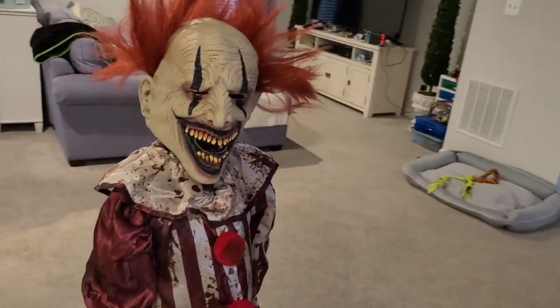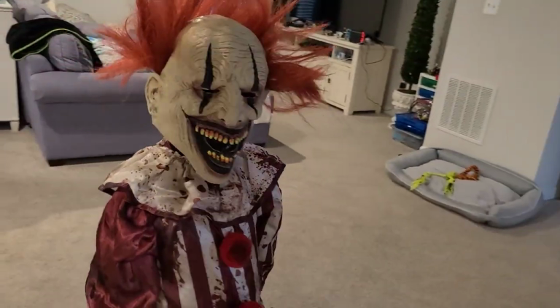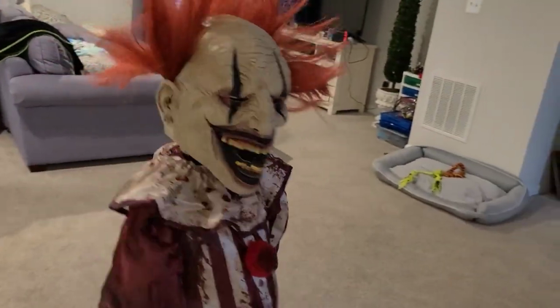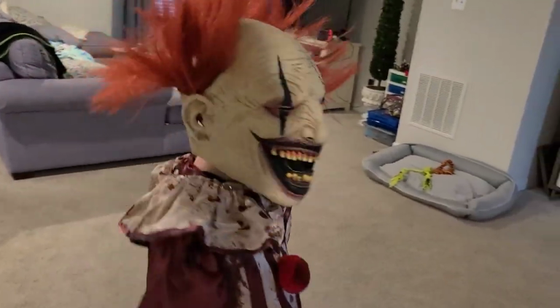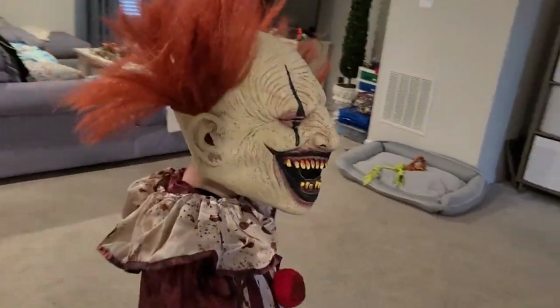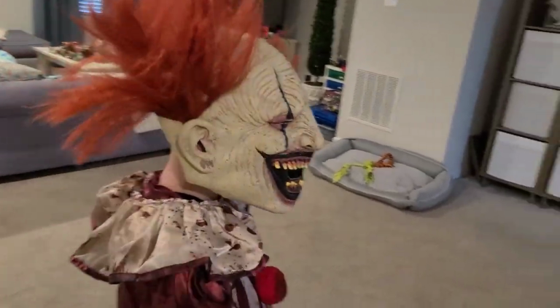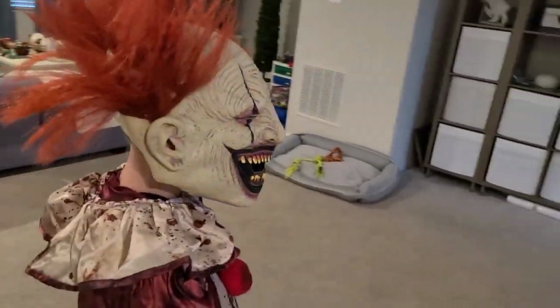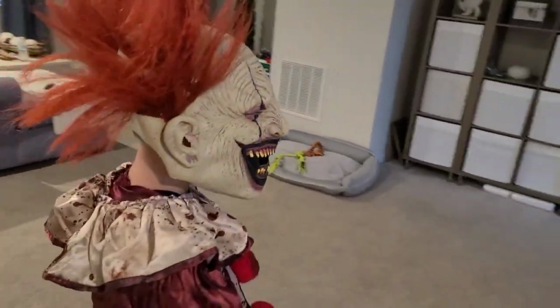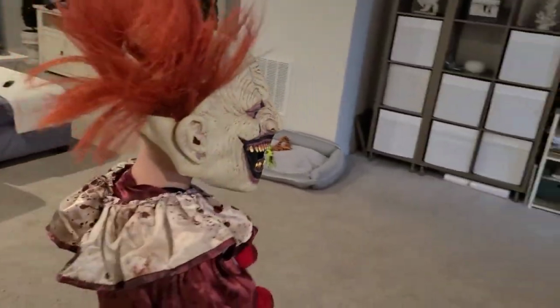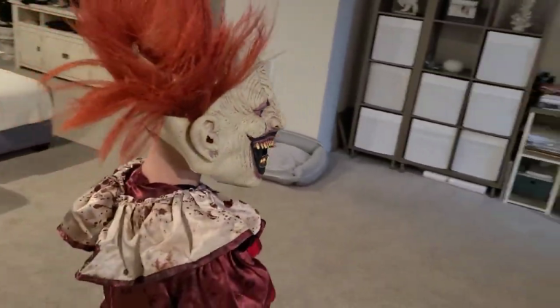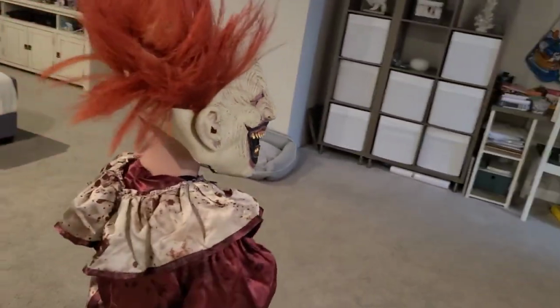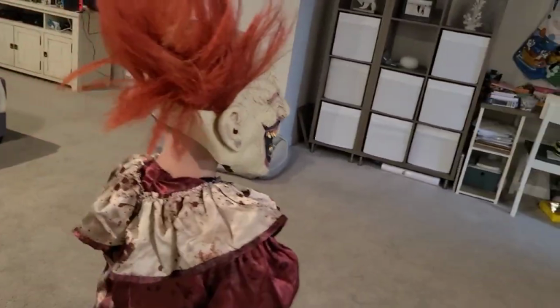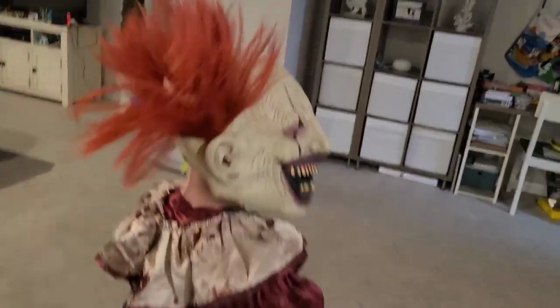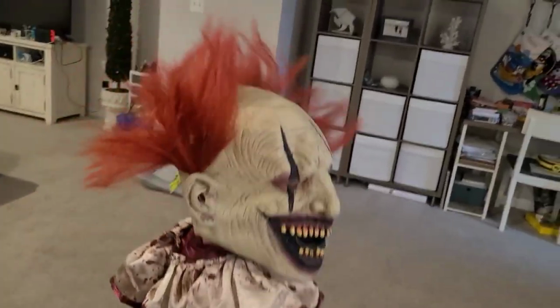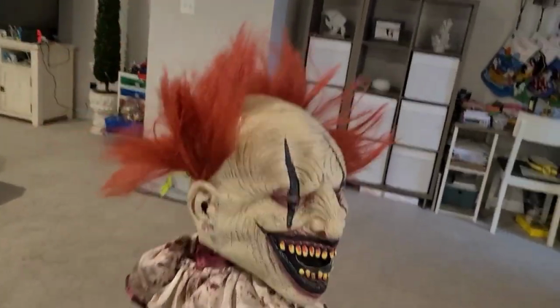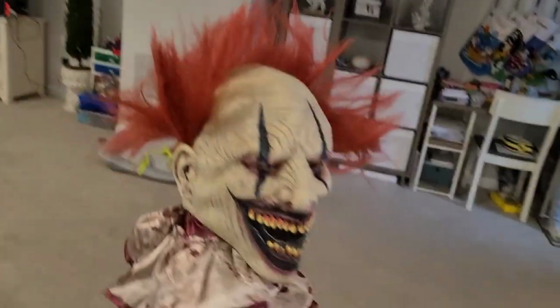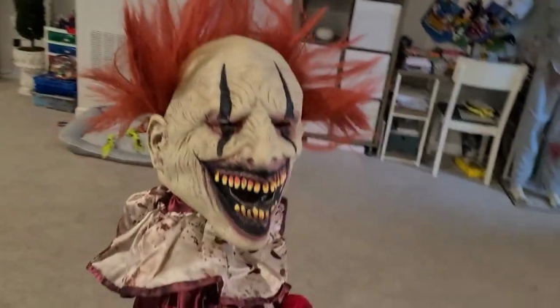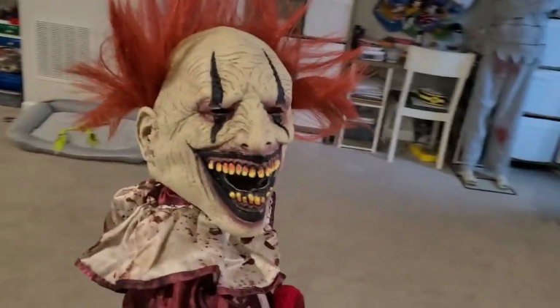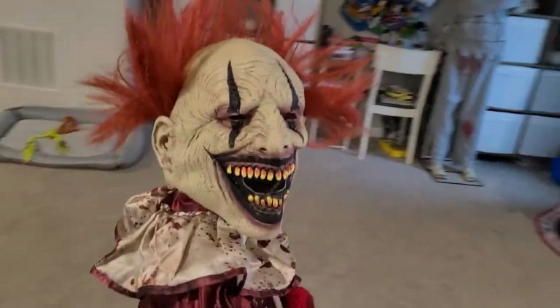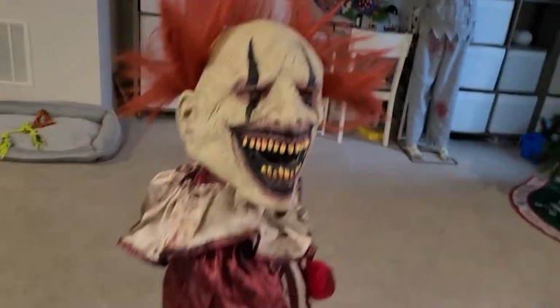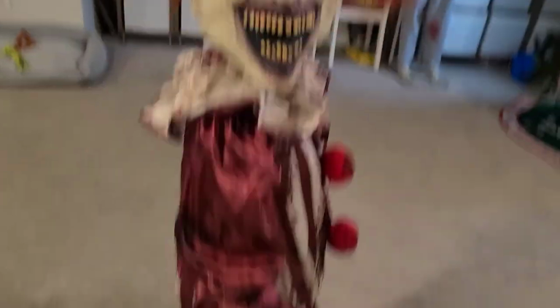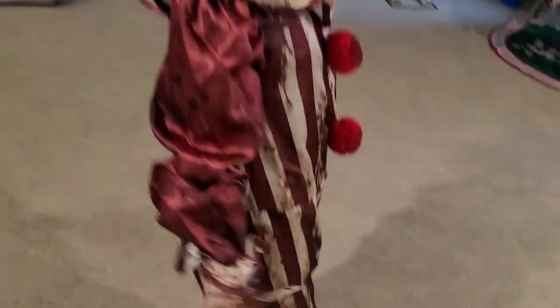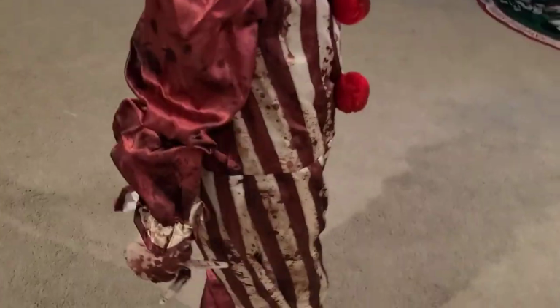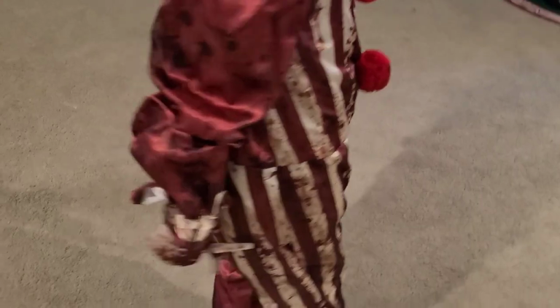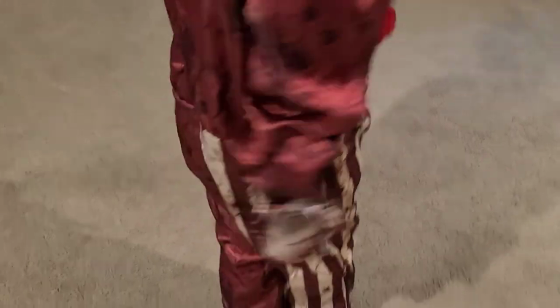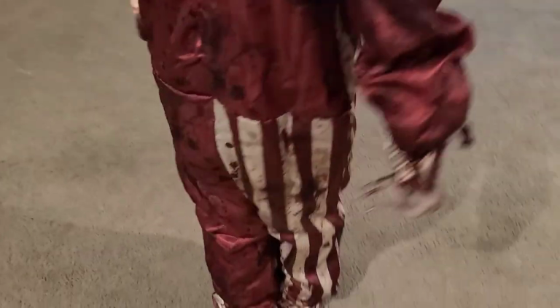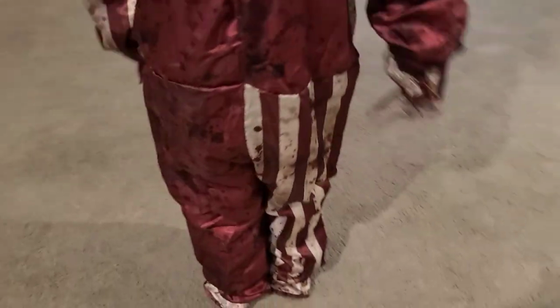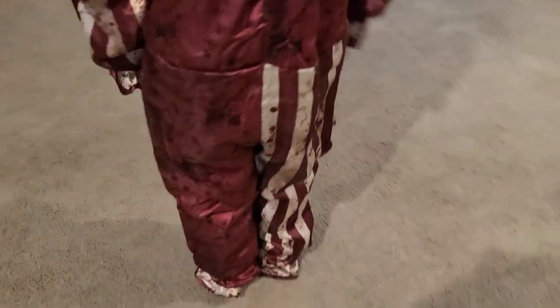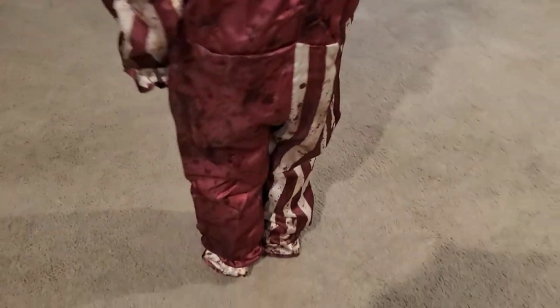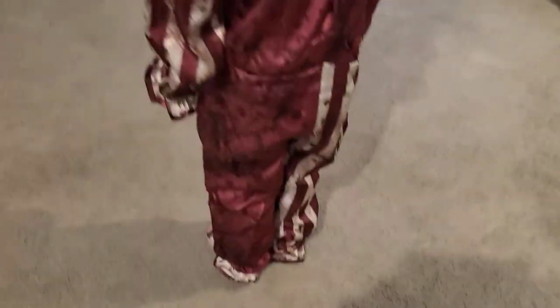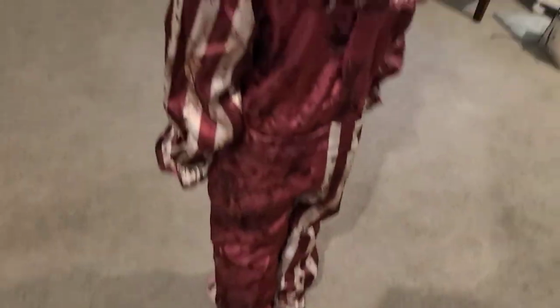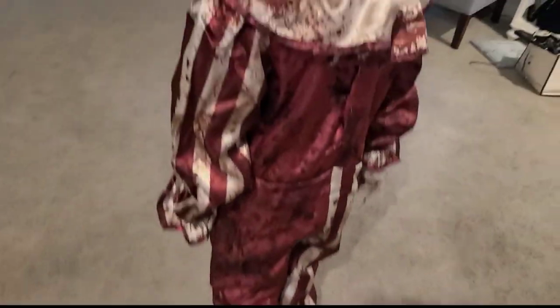Stop looking at me — you're creepy, you're creepy. Very cool.